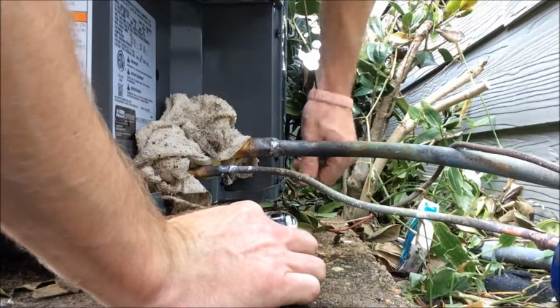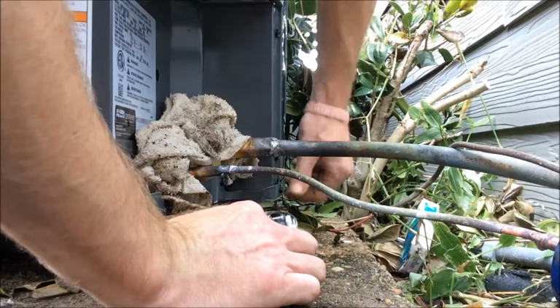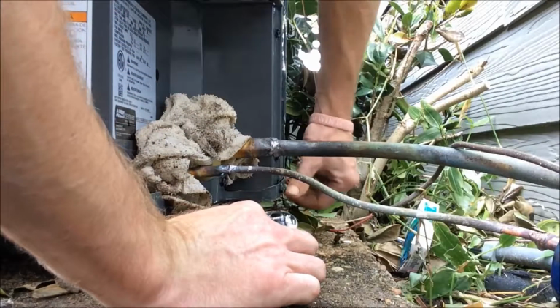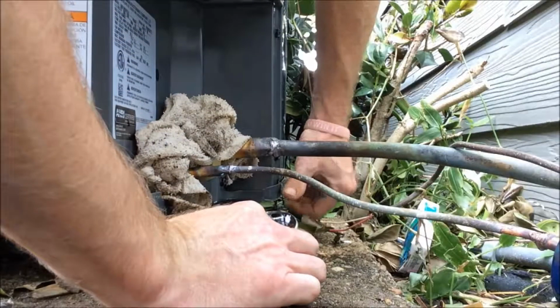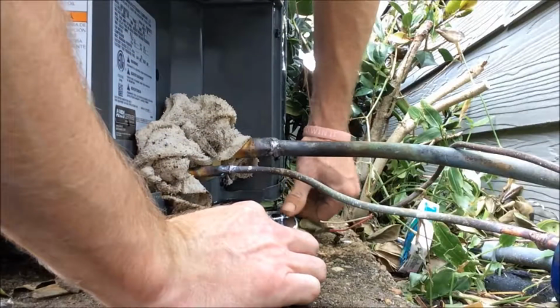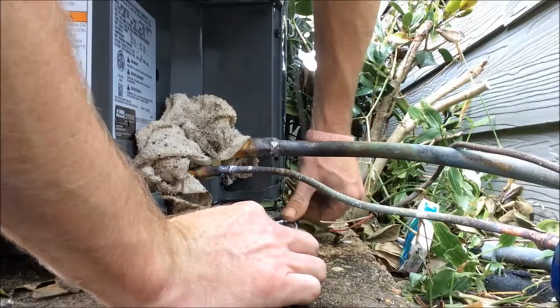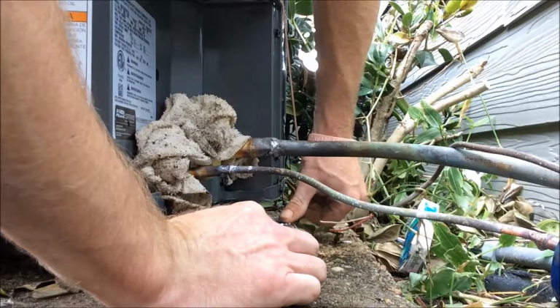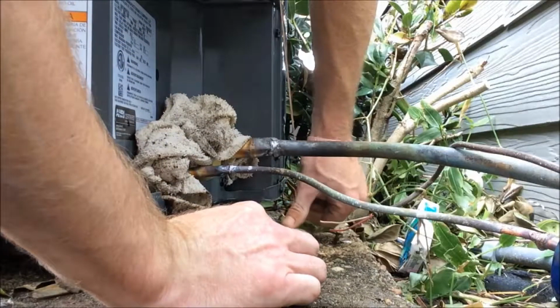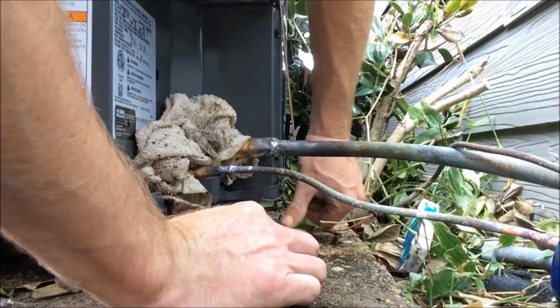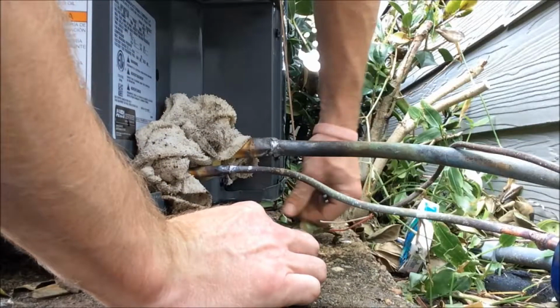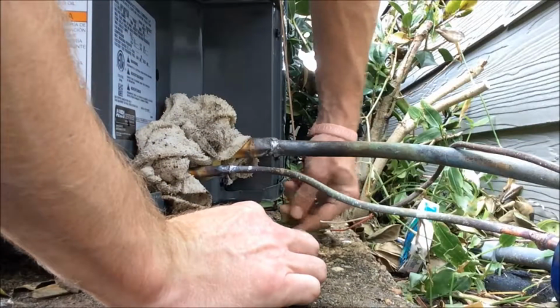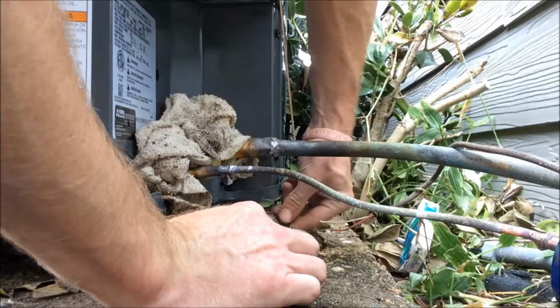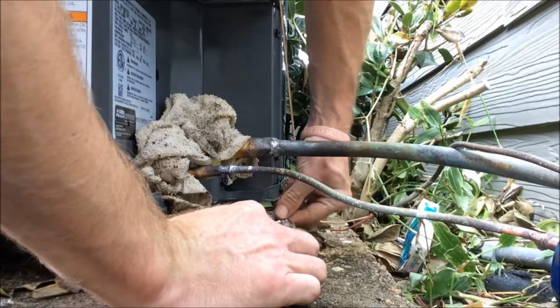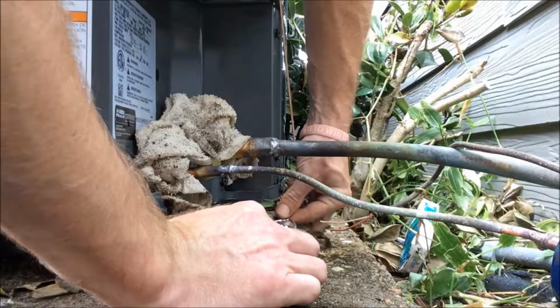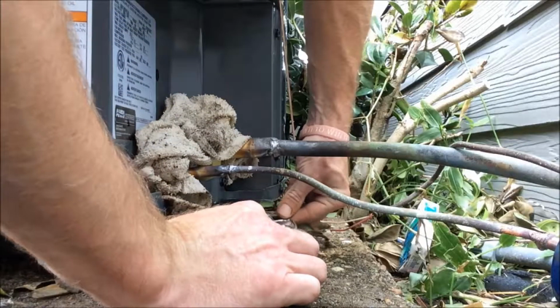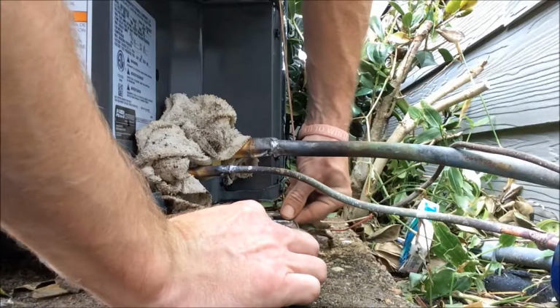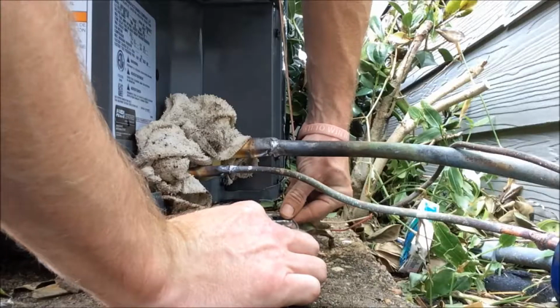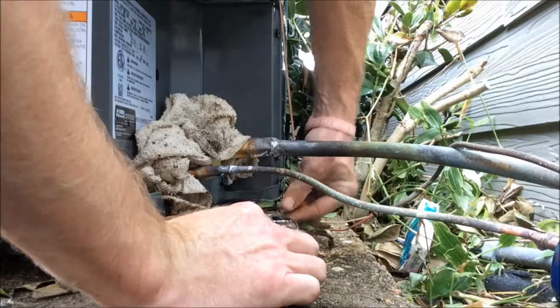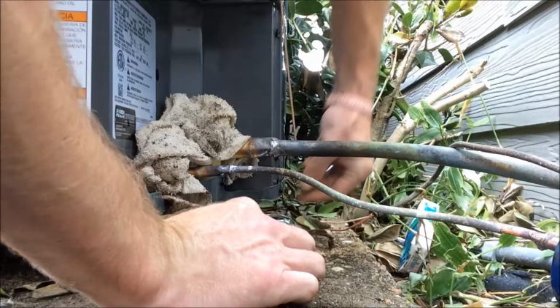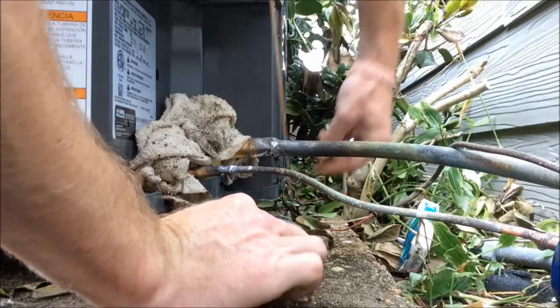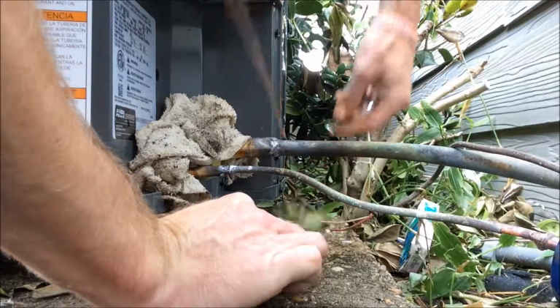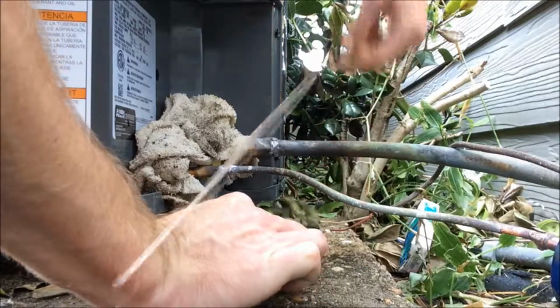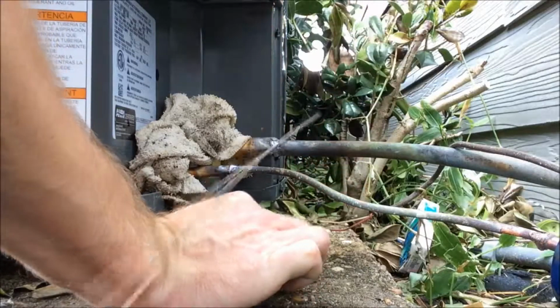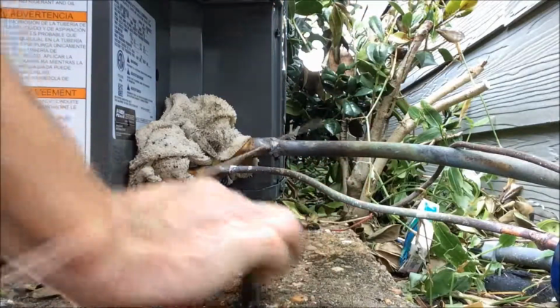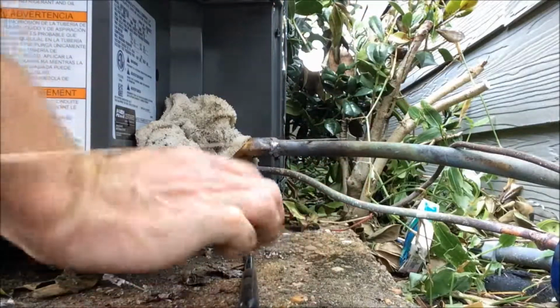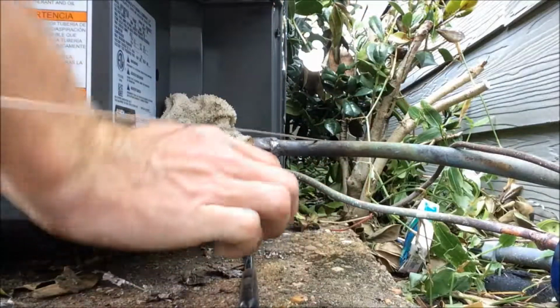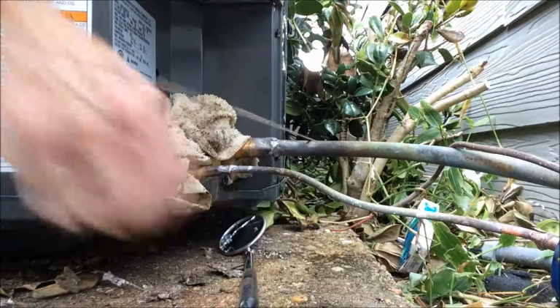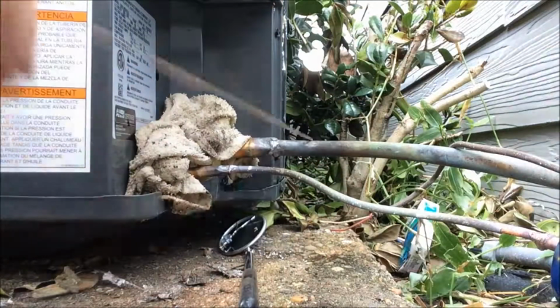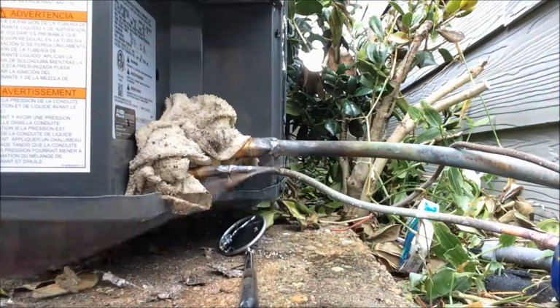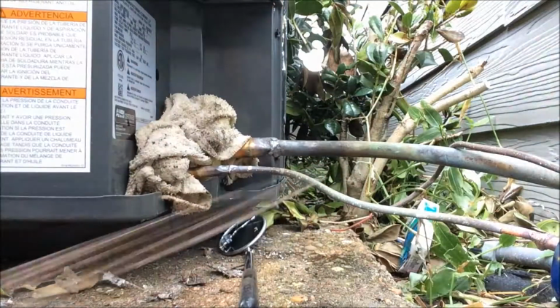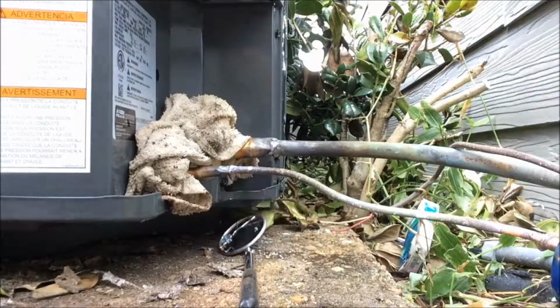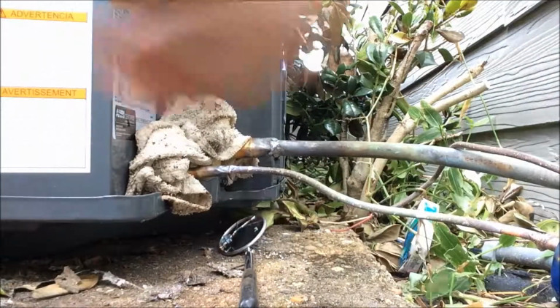Get your trusty, dusty mirror here and see what you got. I'm going to have to redo that, so I'm not going to bore you guys with that.